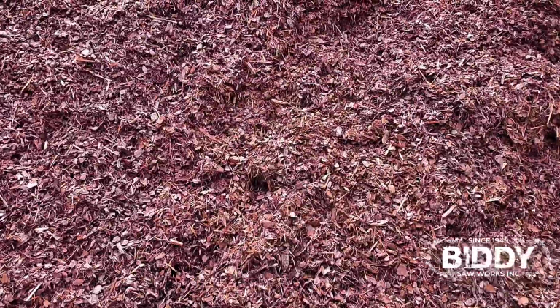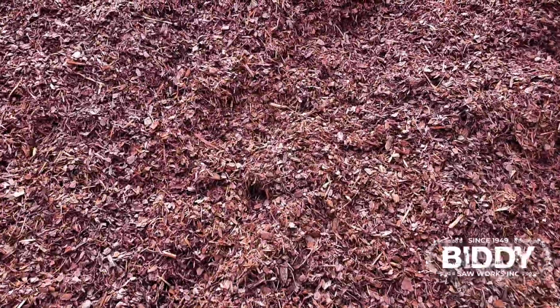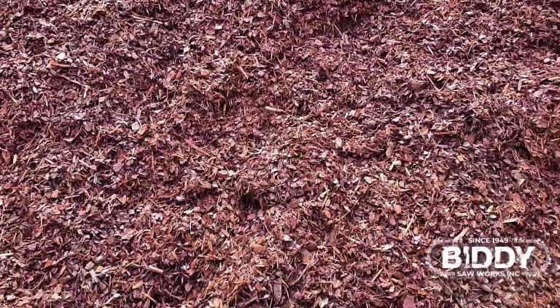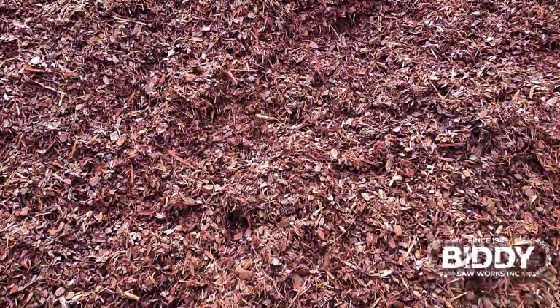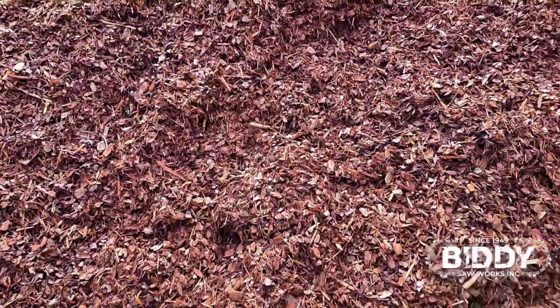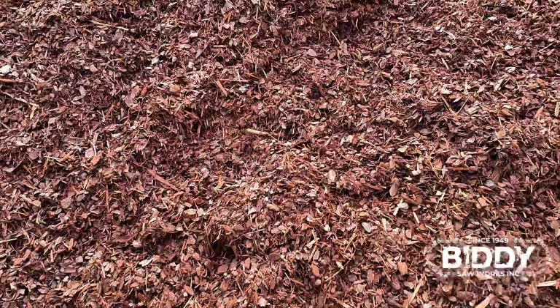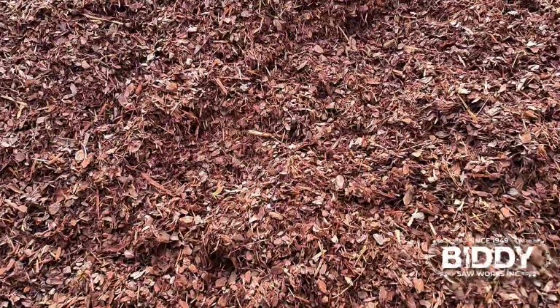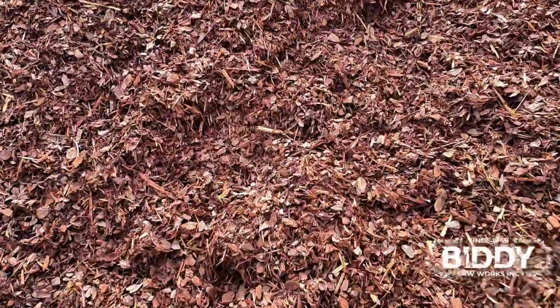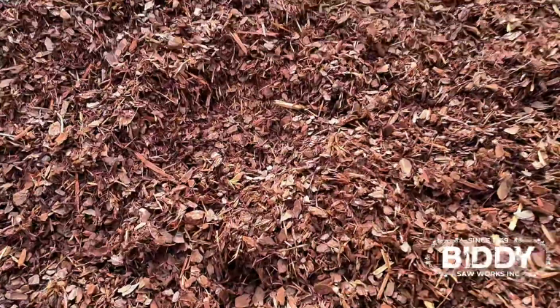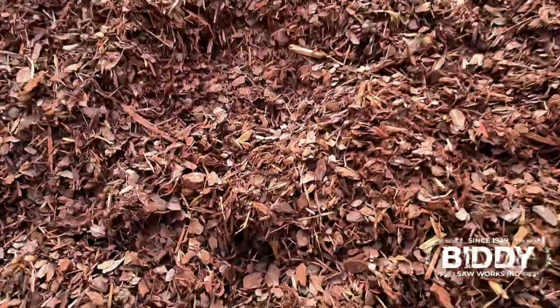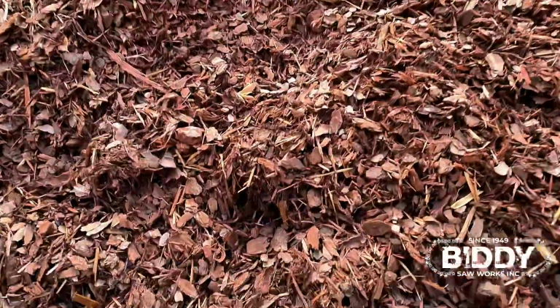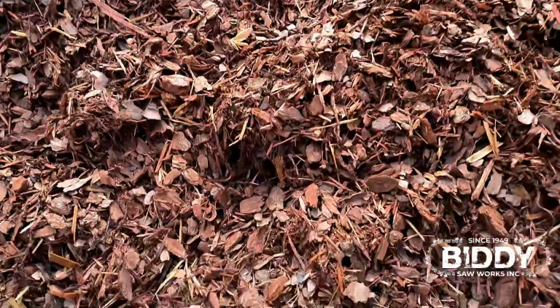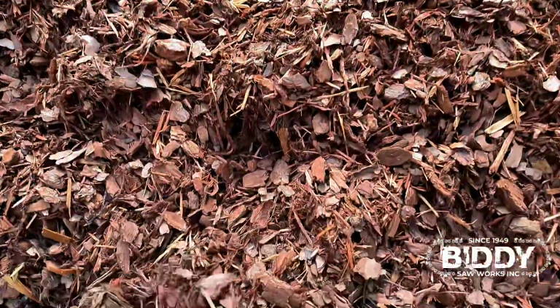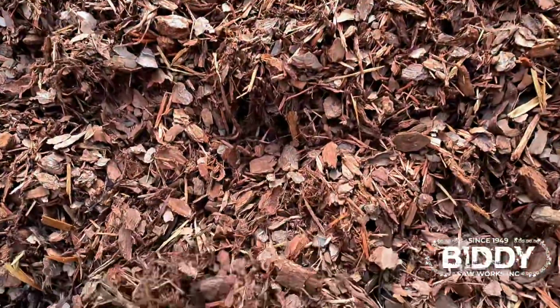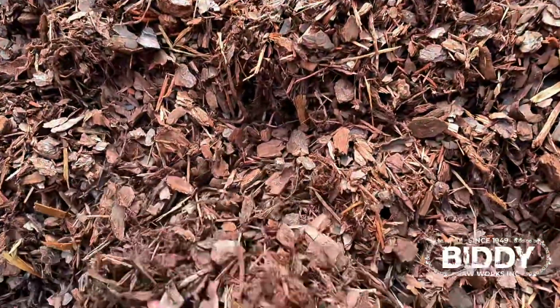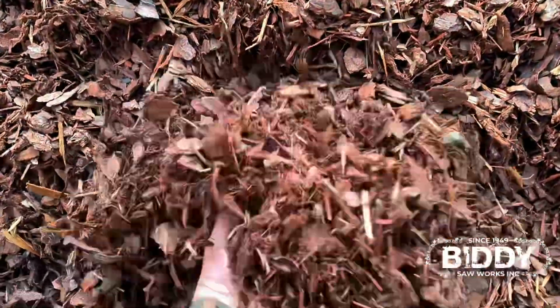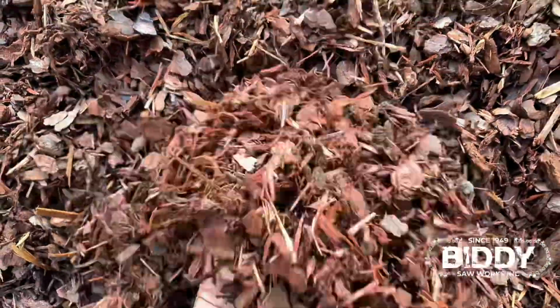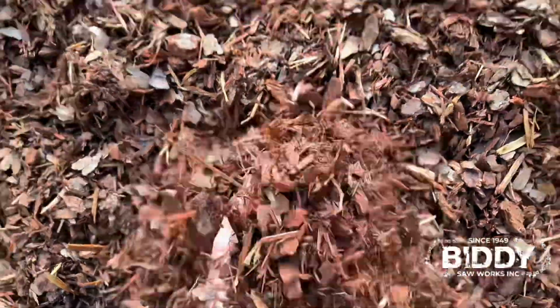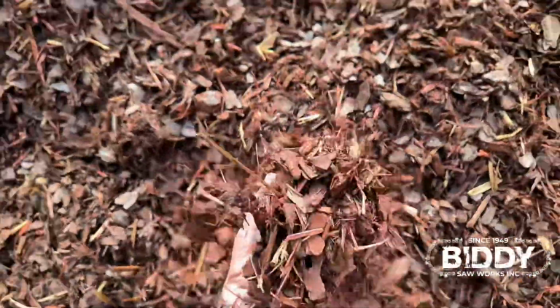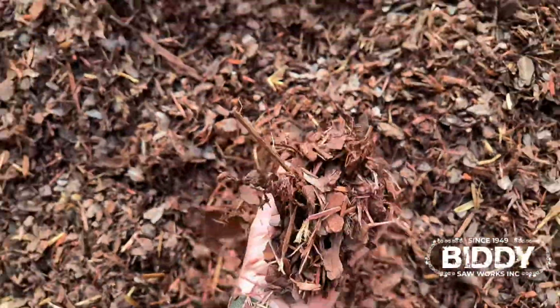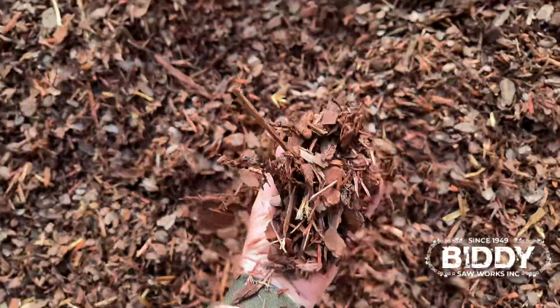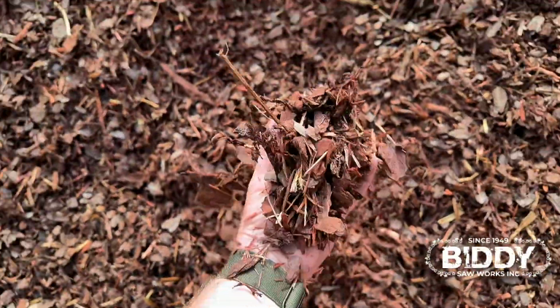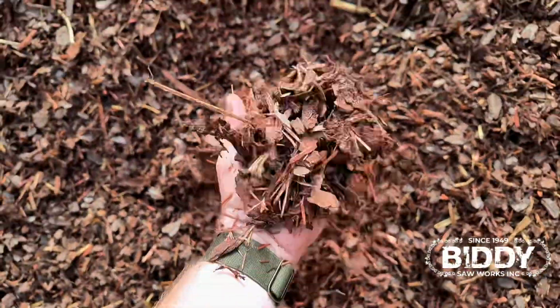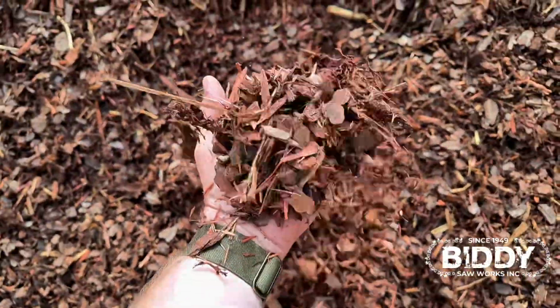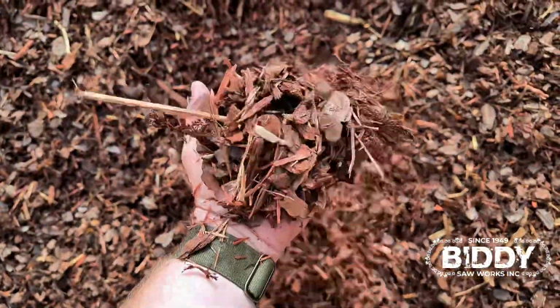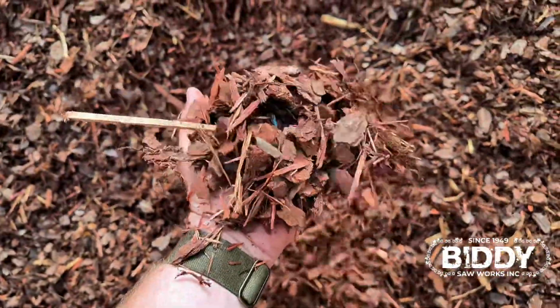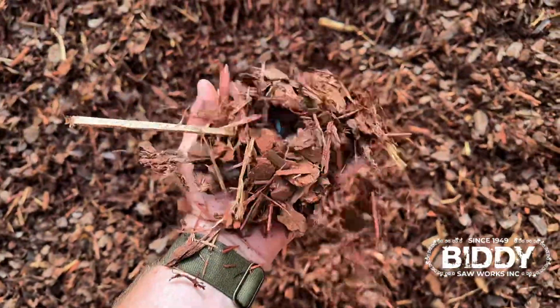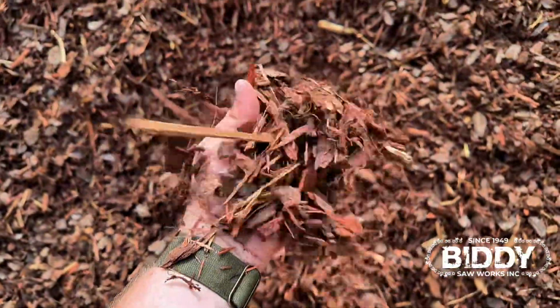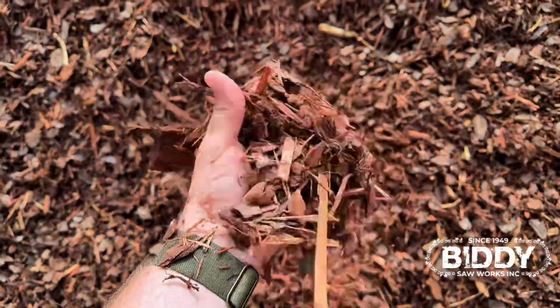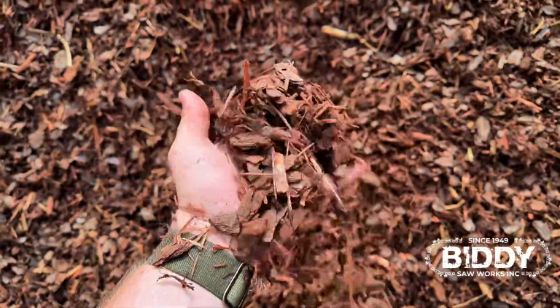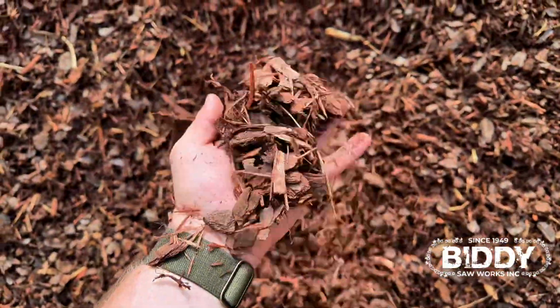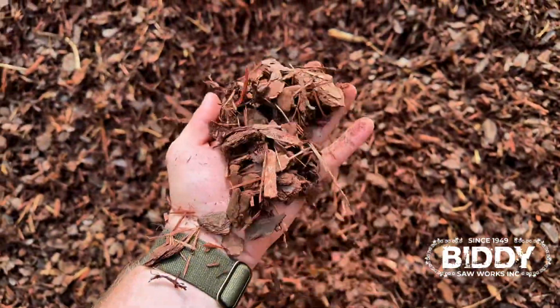Next, we're going to move into our Norman mulch. This is probably hands down my favorite. It basically looks just like chunks of pine with a little red color to it.